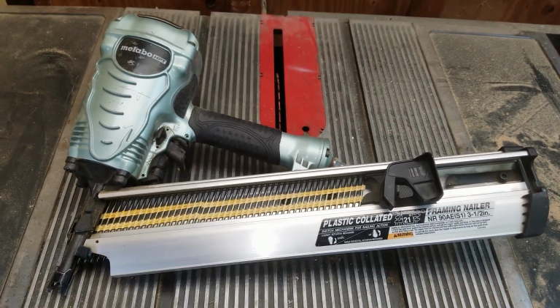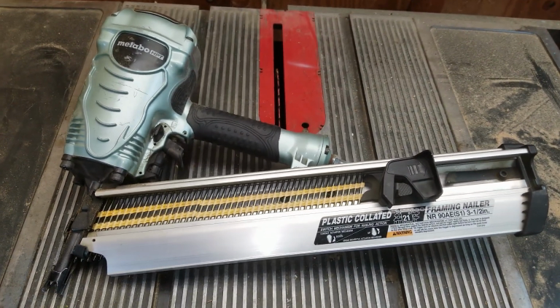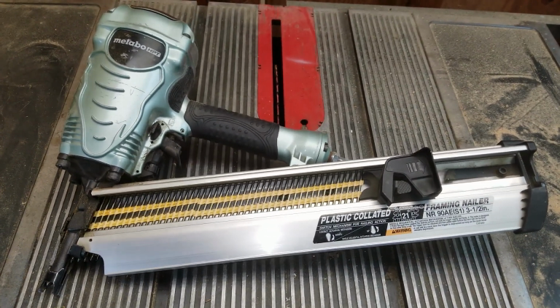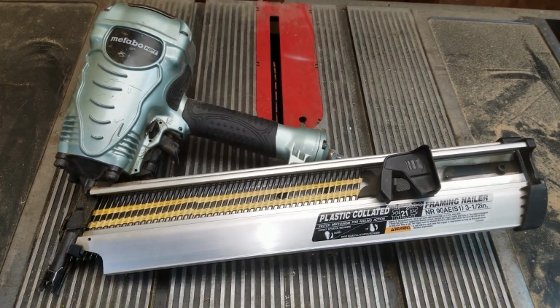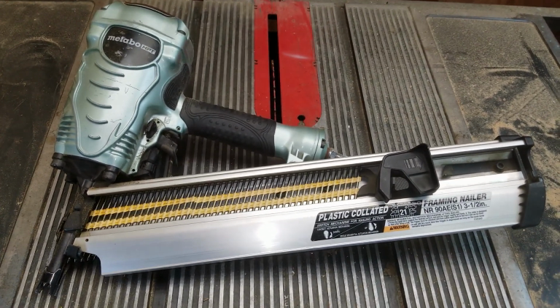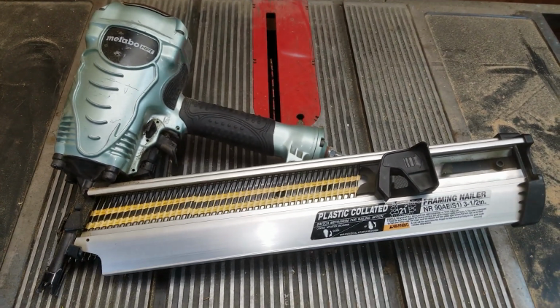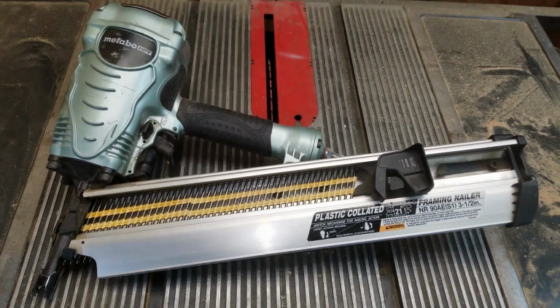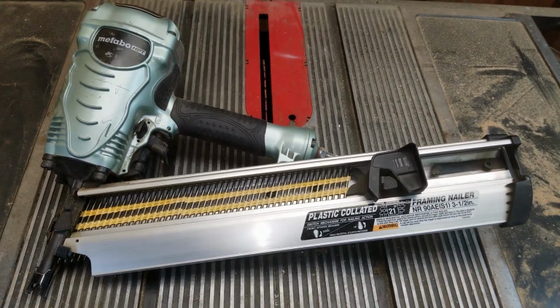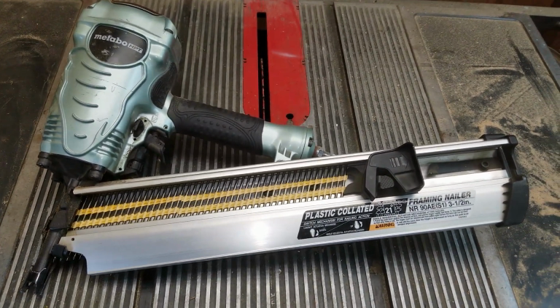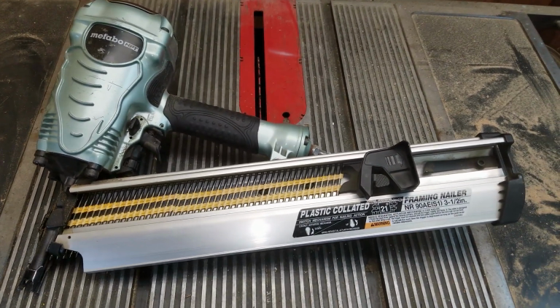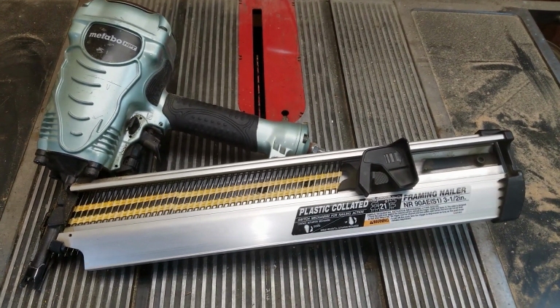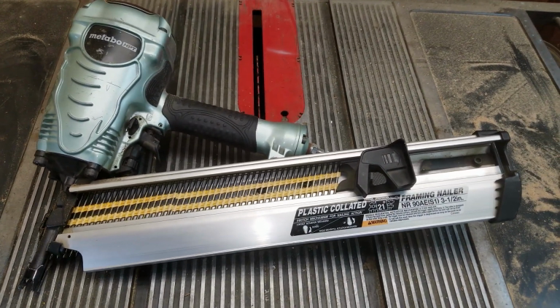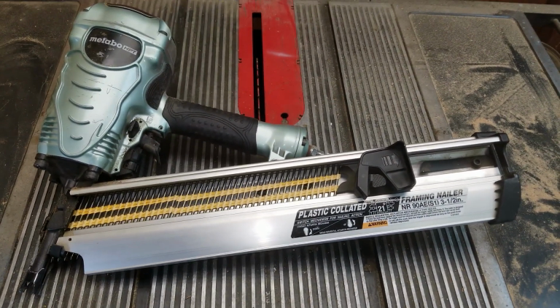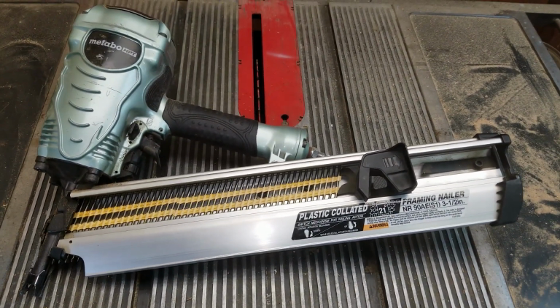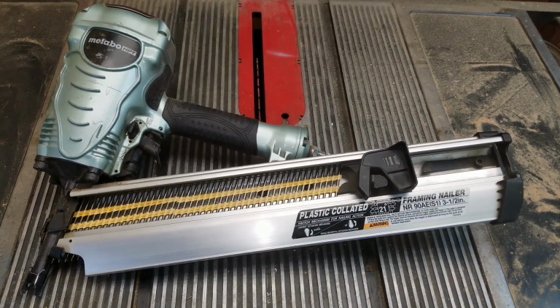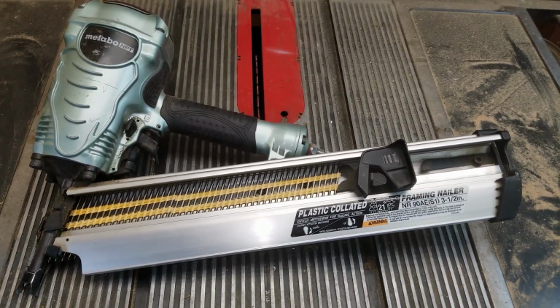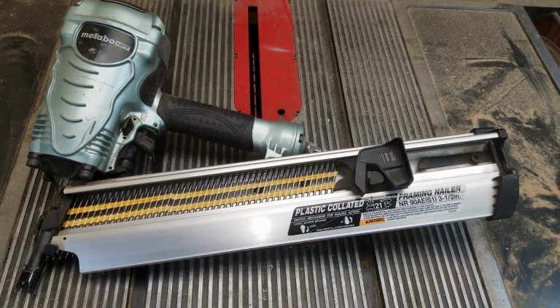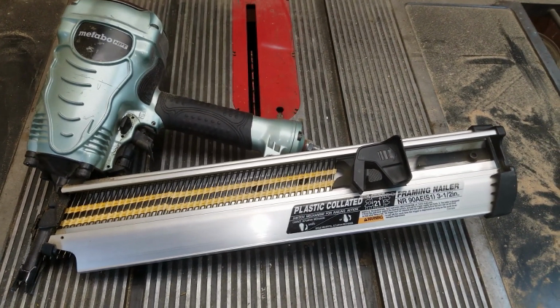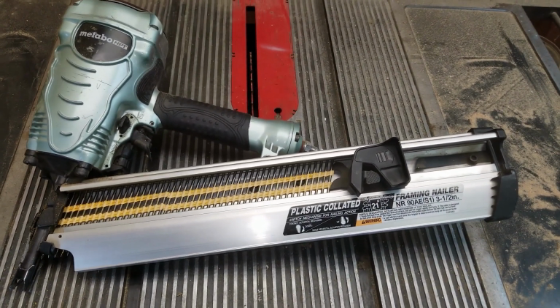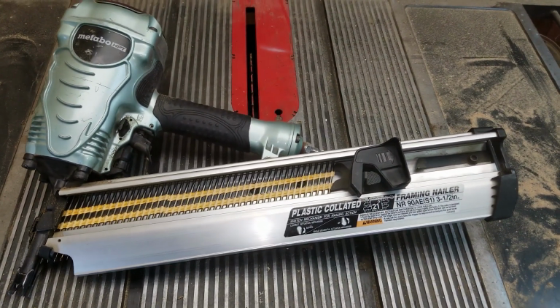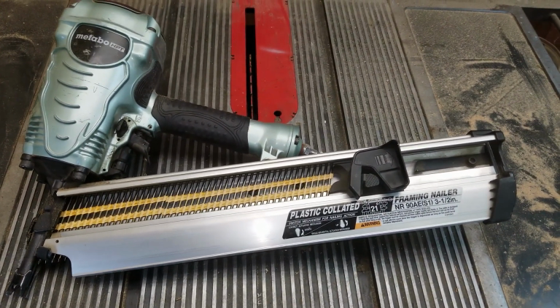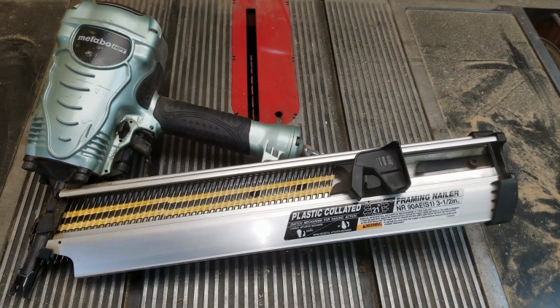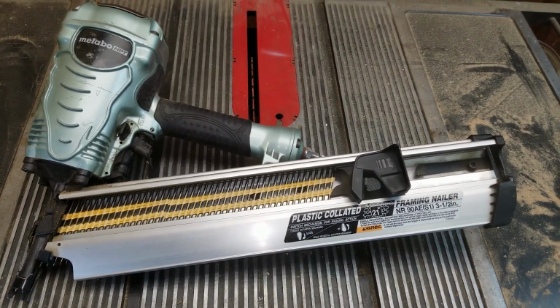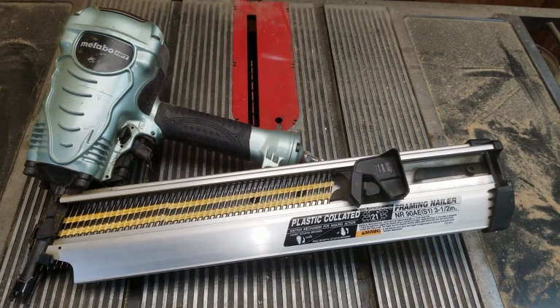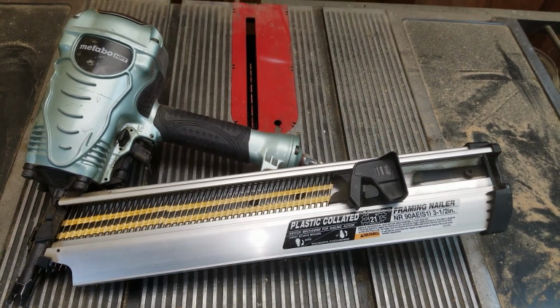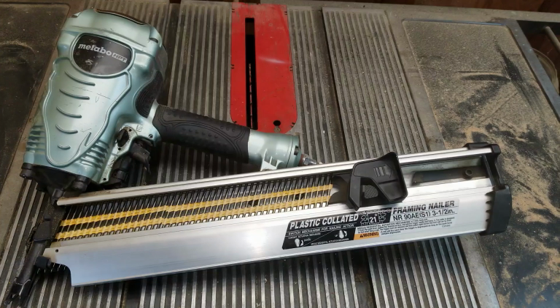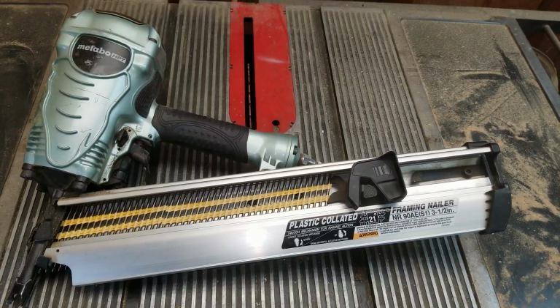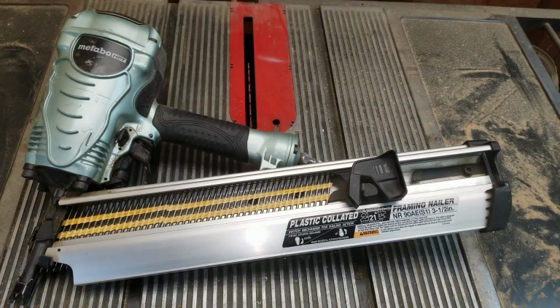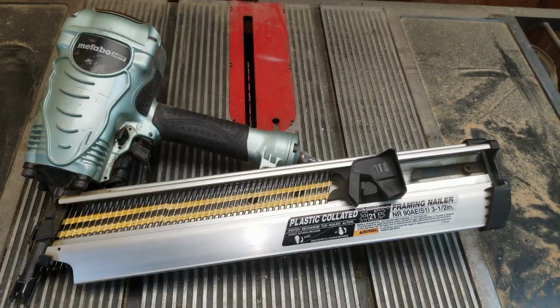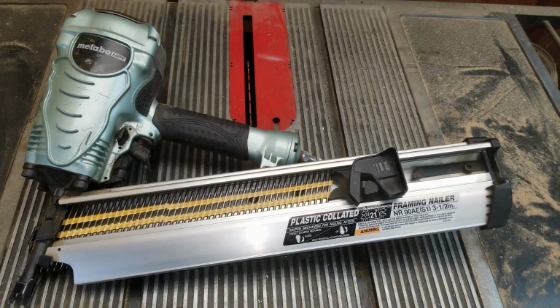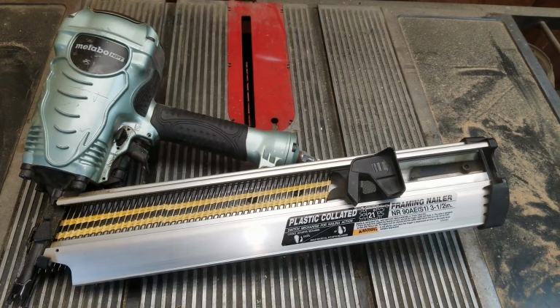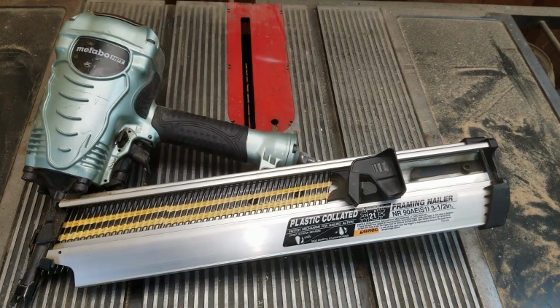So if you're looking for a pneumatic nail gun, I can recommend this one to you.